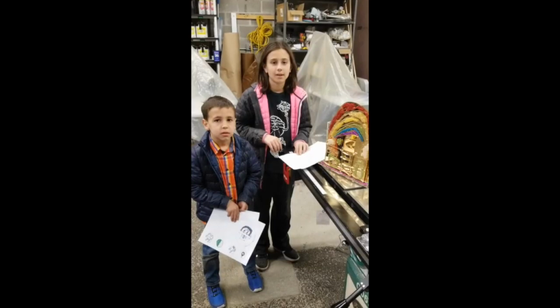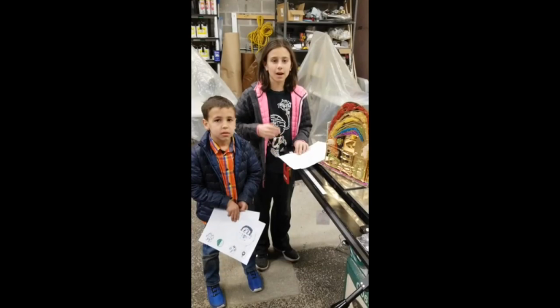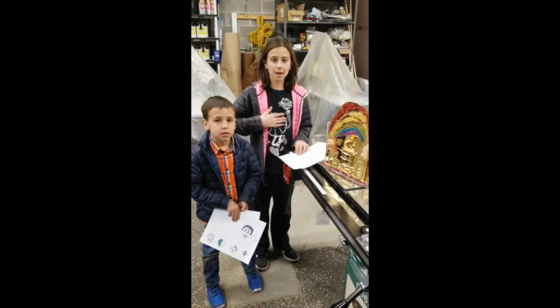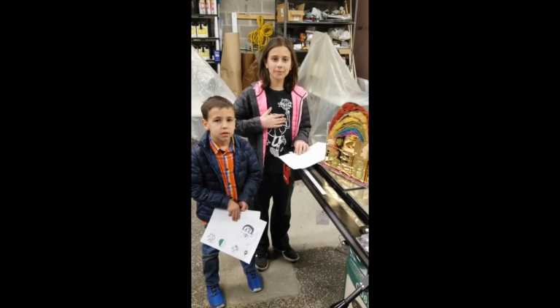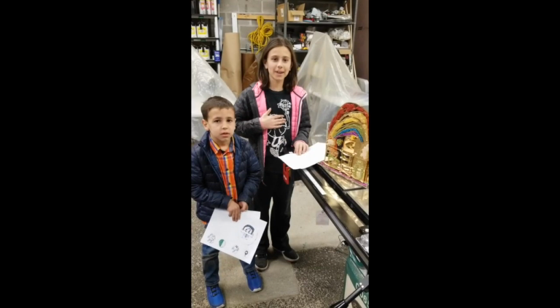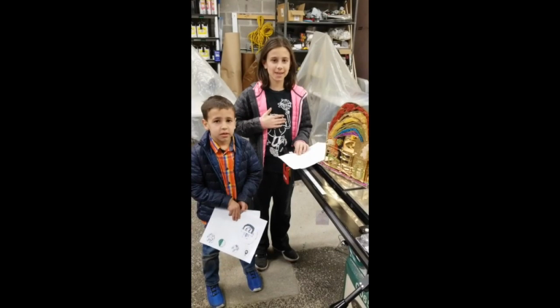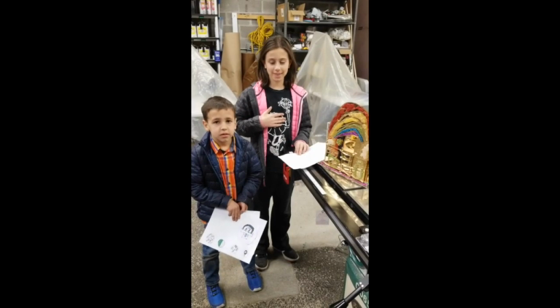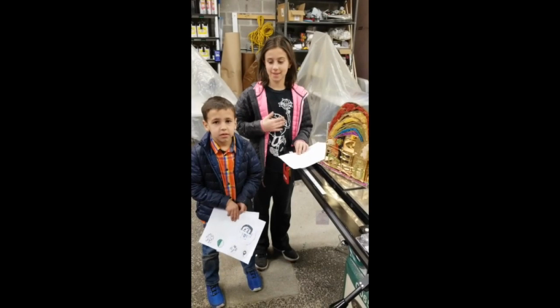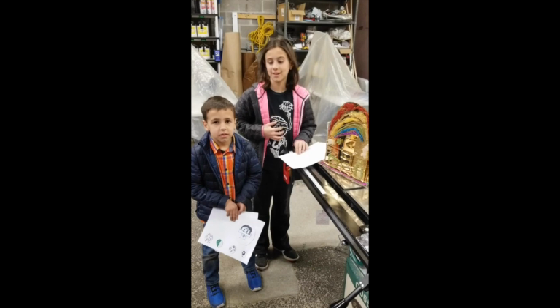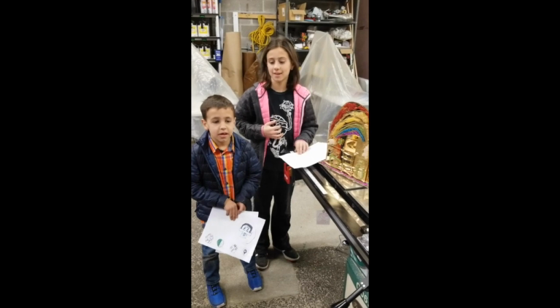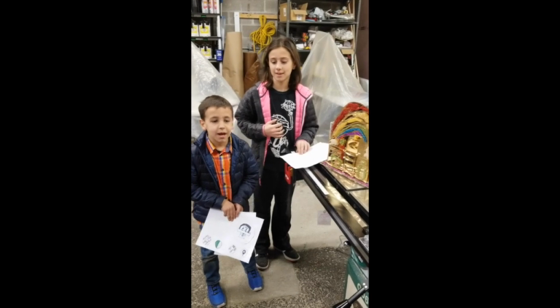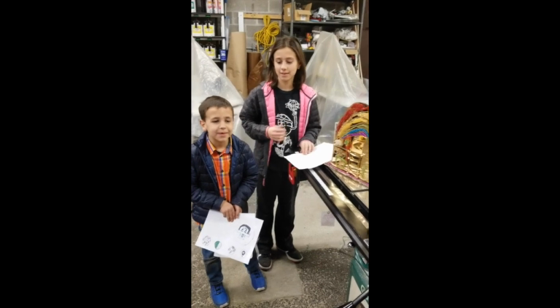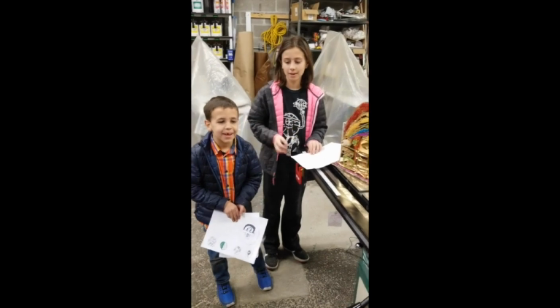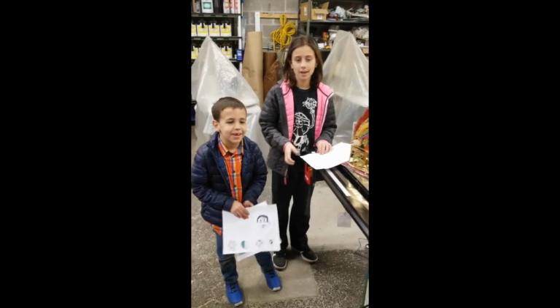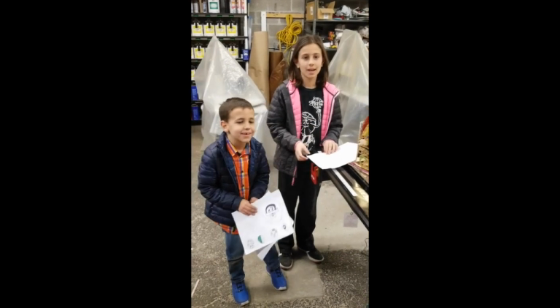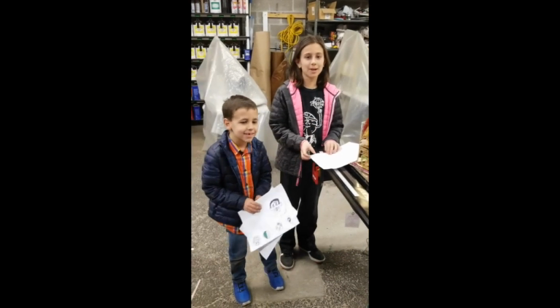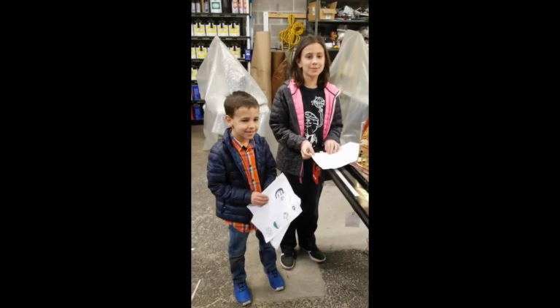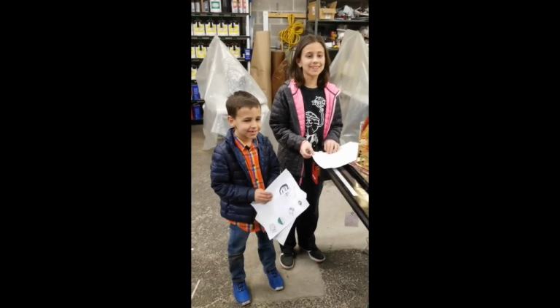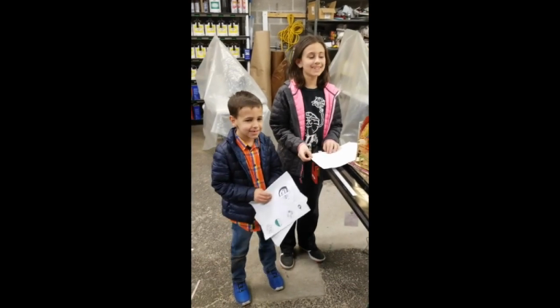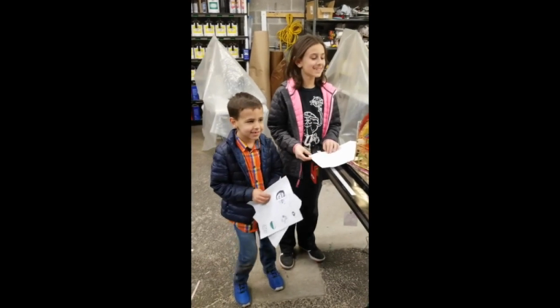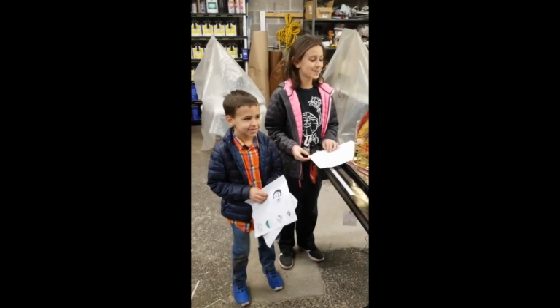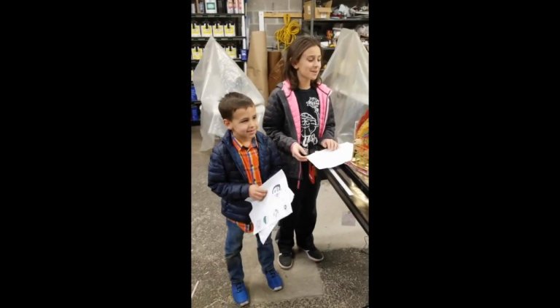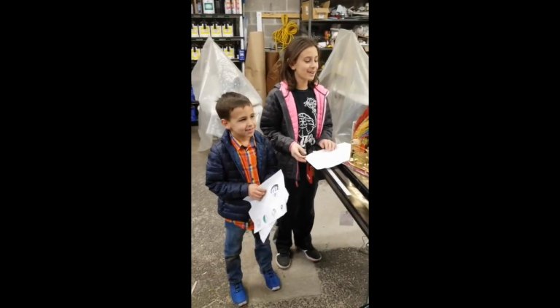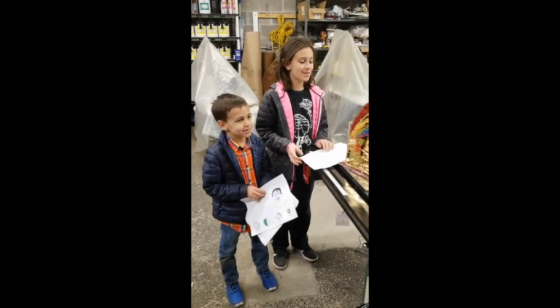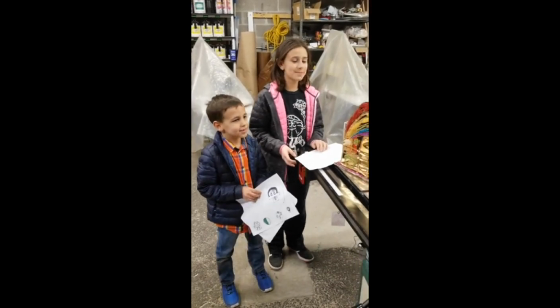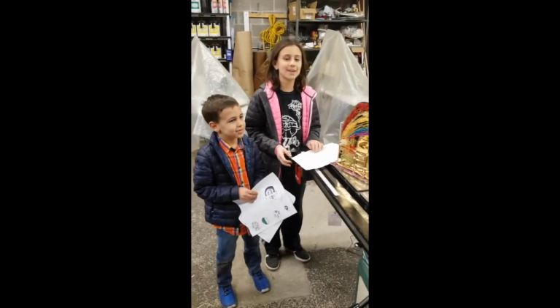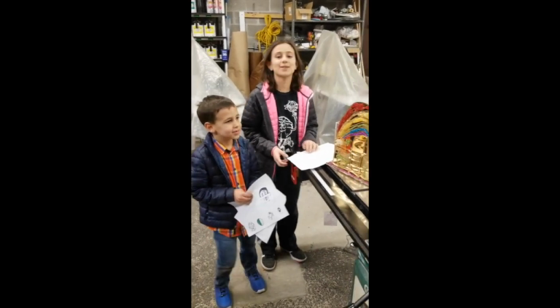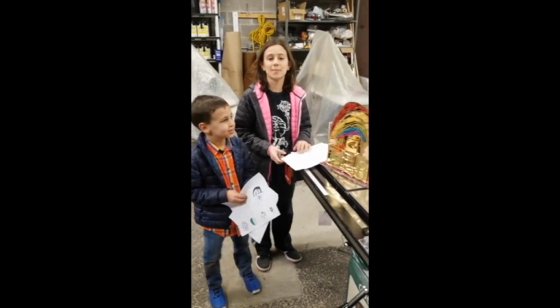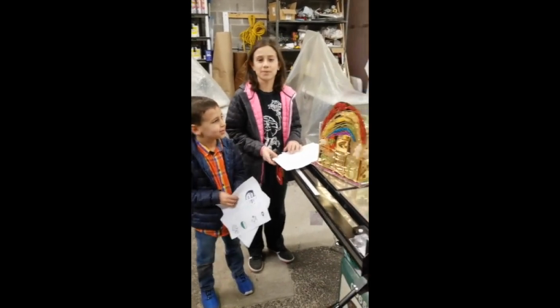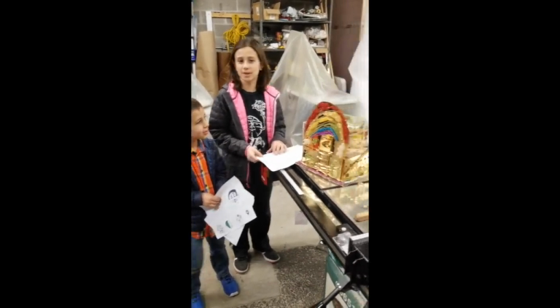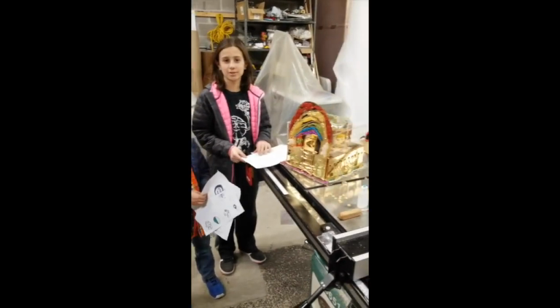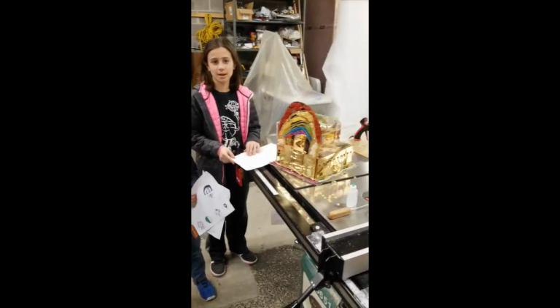I'm Faith, and I'm Cade, and we're going to talk about how we made our leprechaun trap.